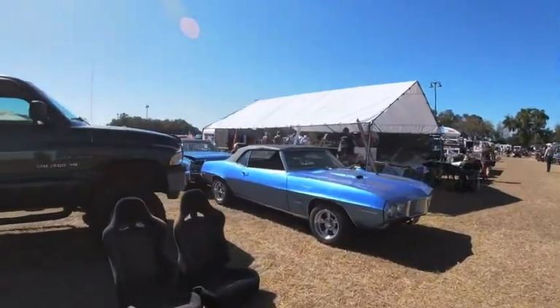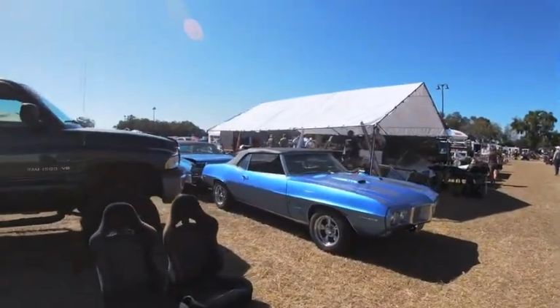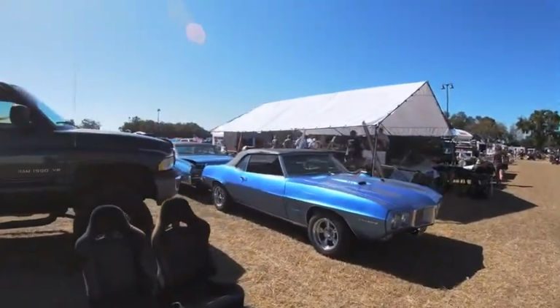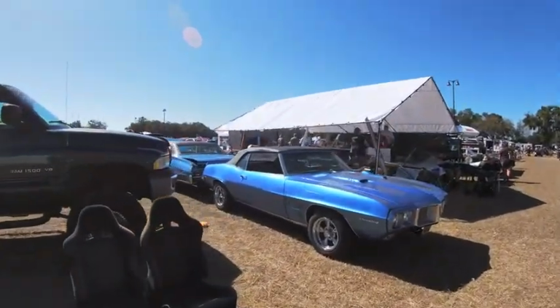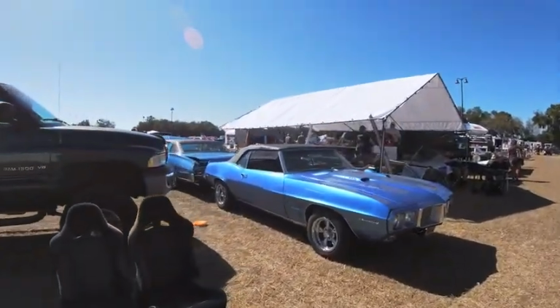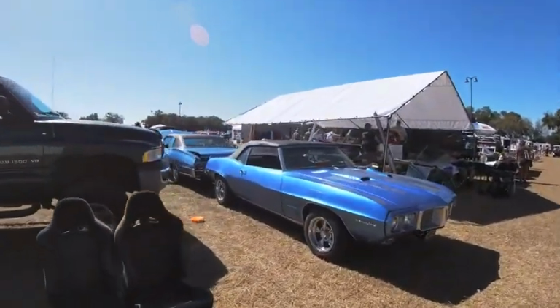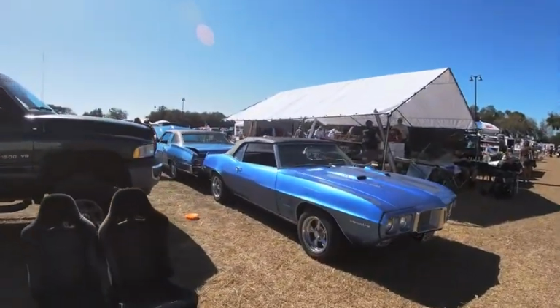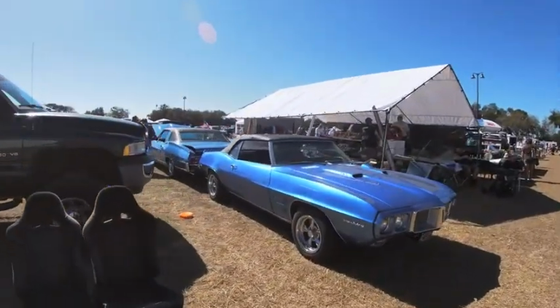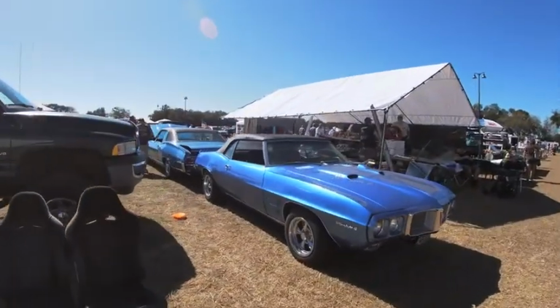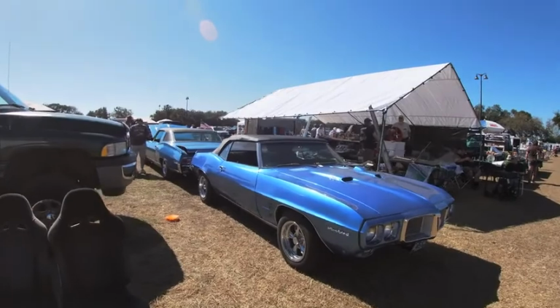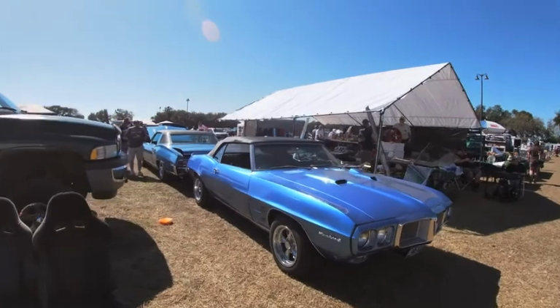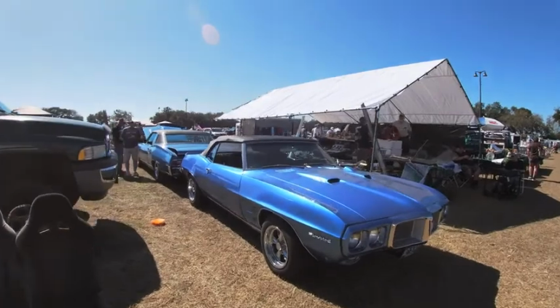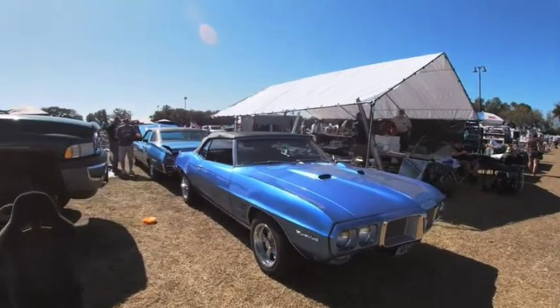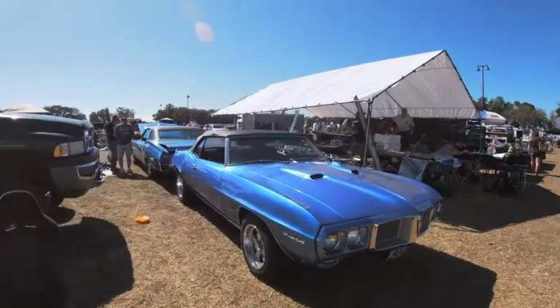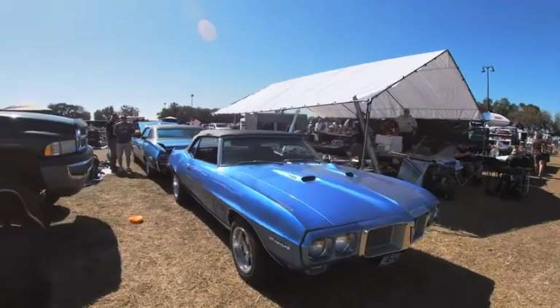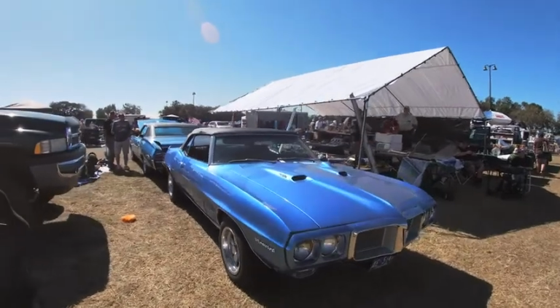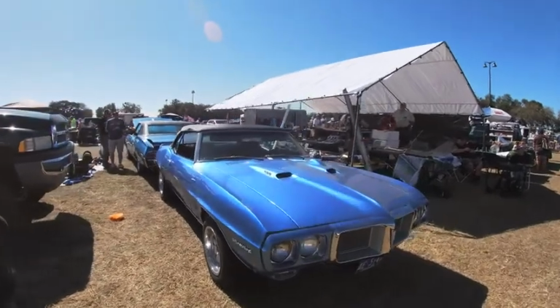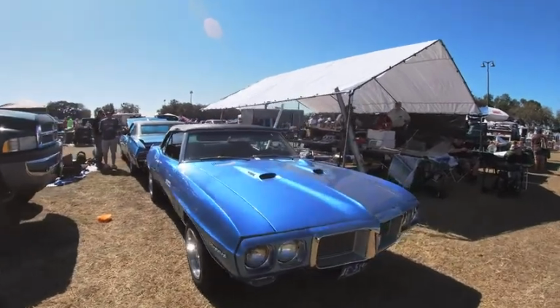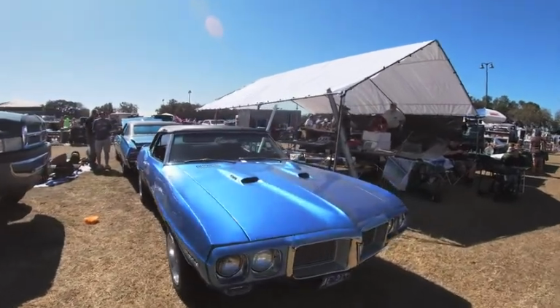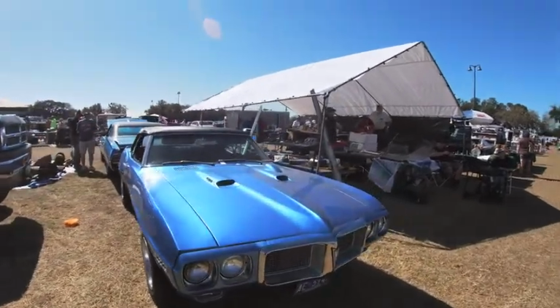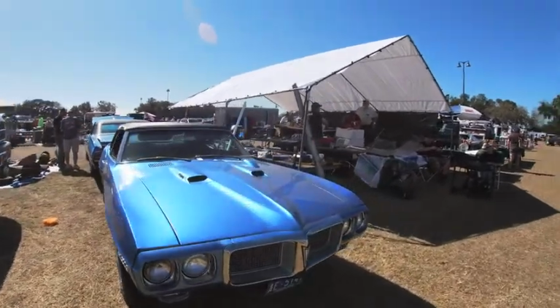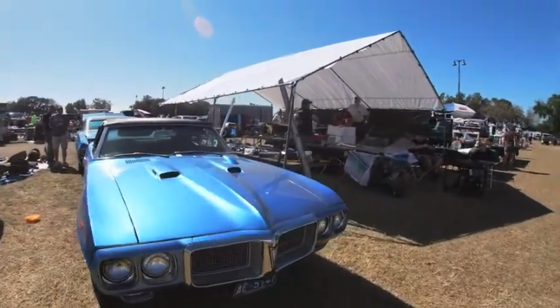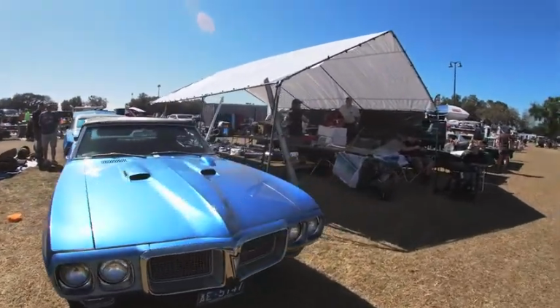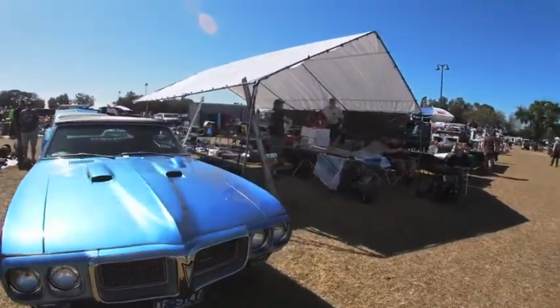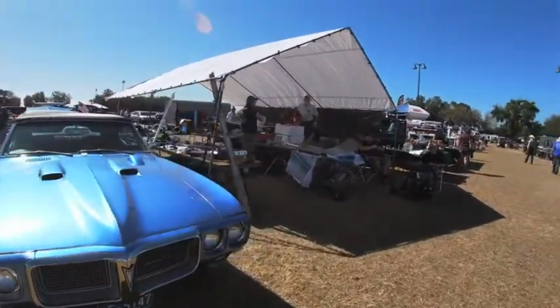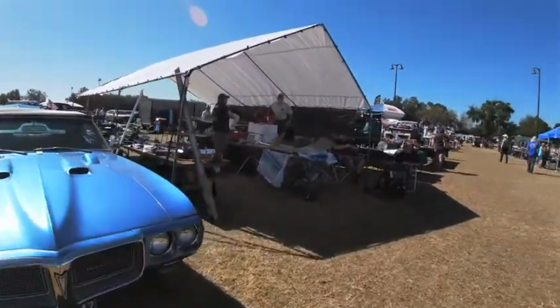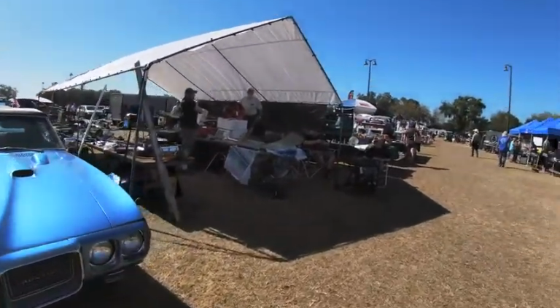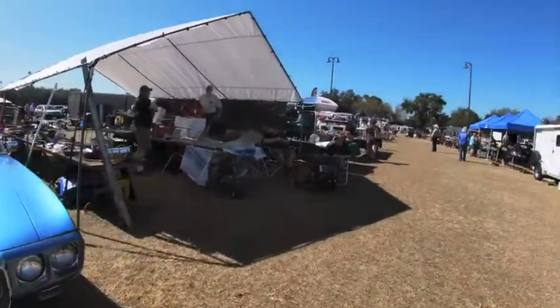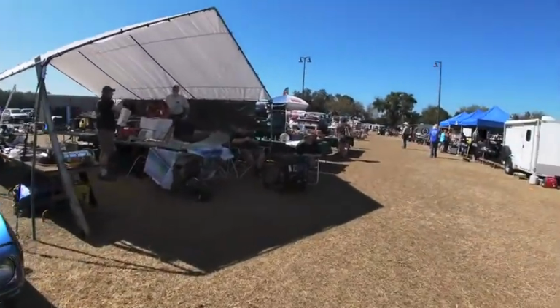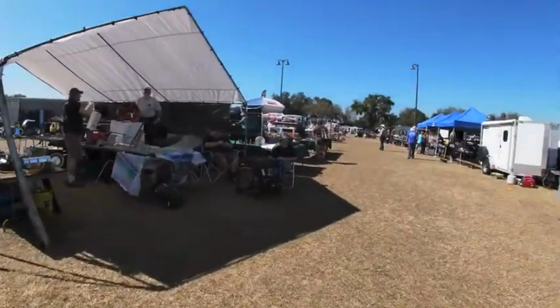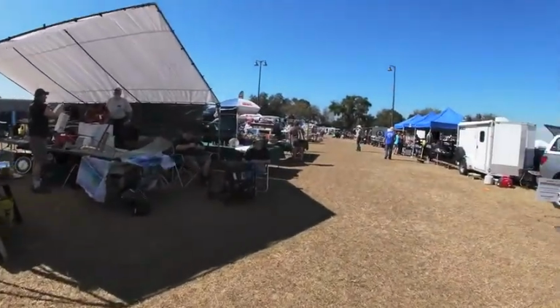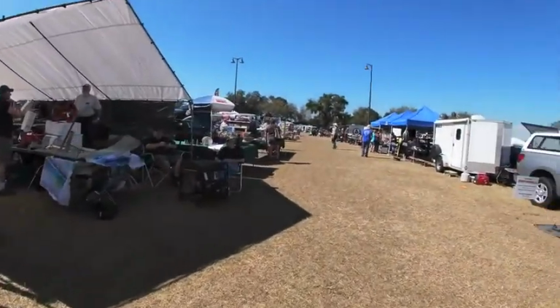Just like the 67 Impala earlier, this Firebird had no price tag on it.